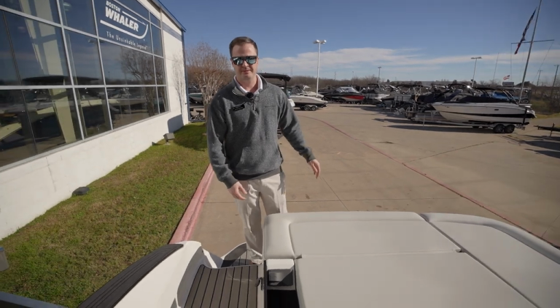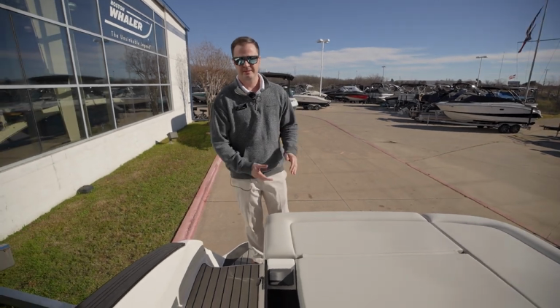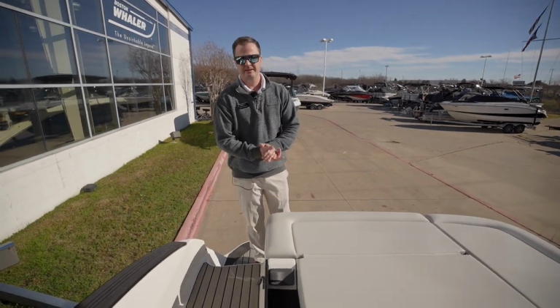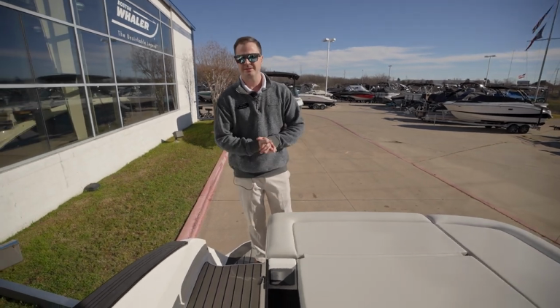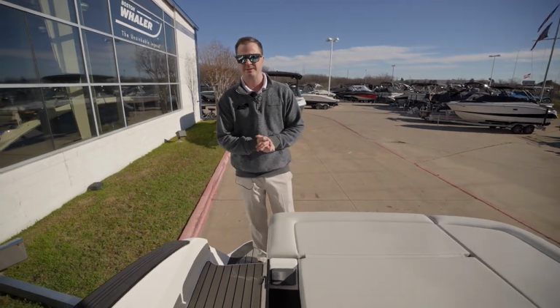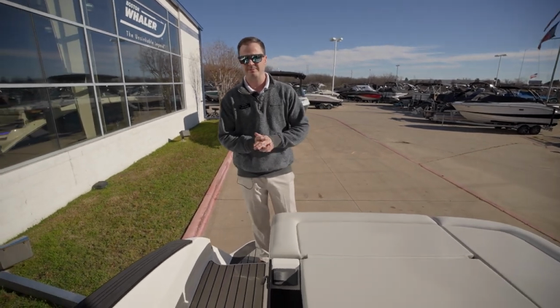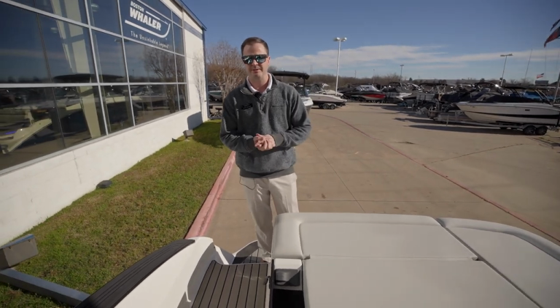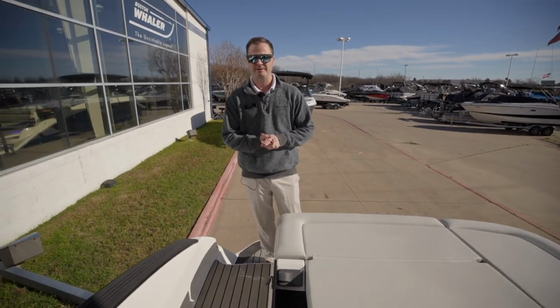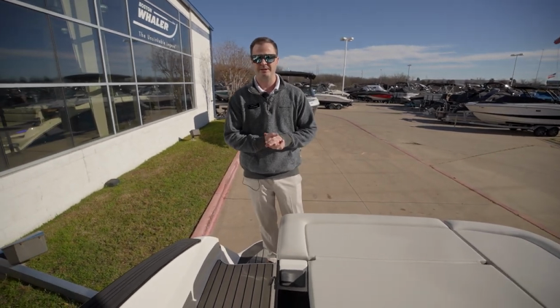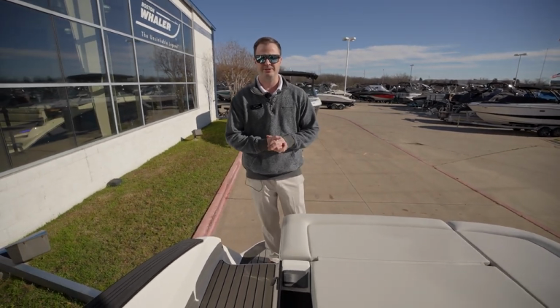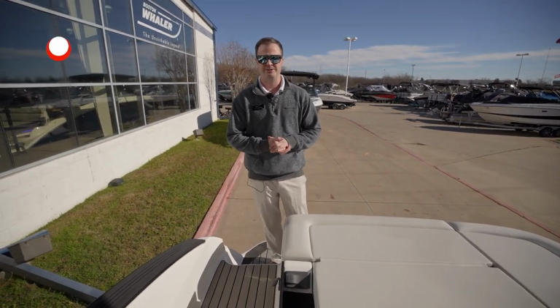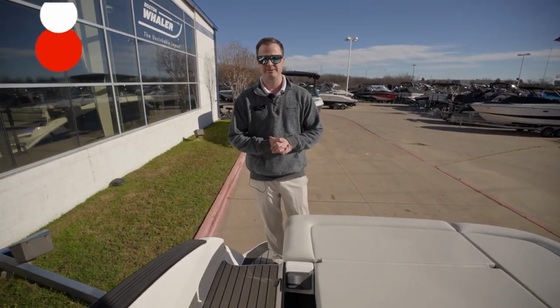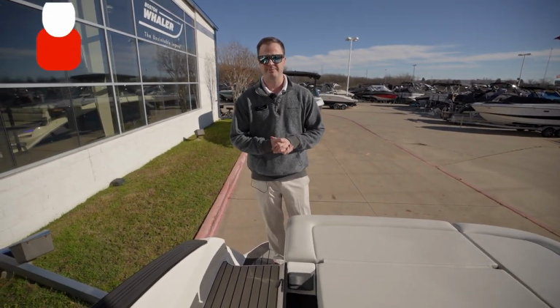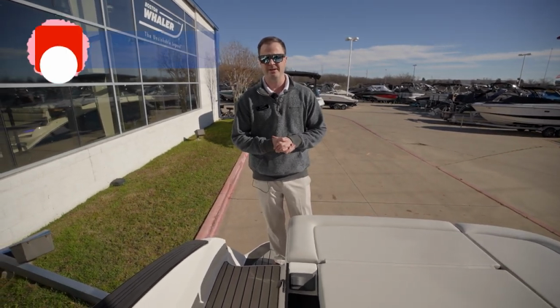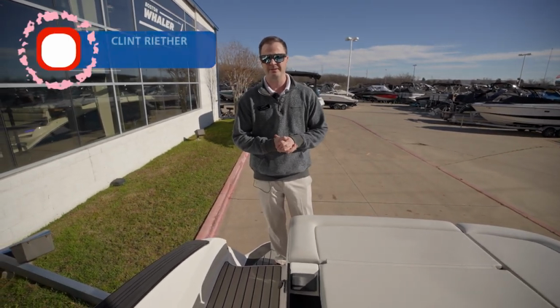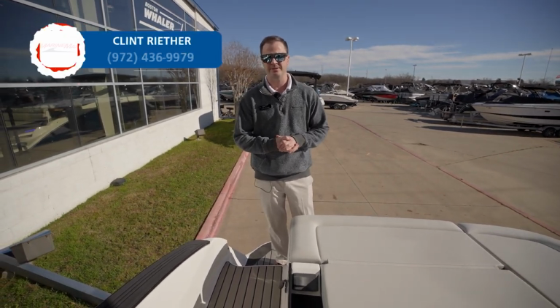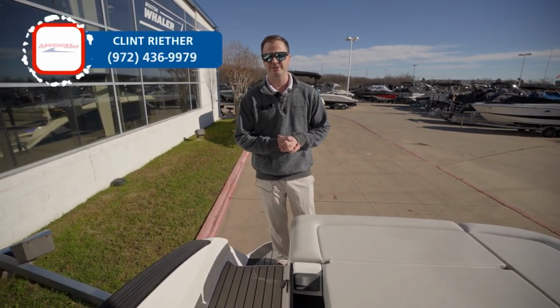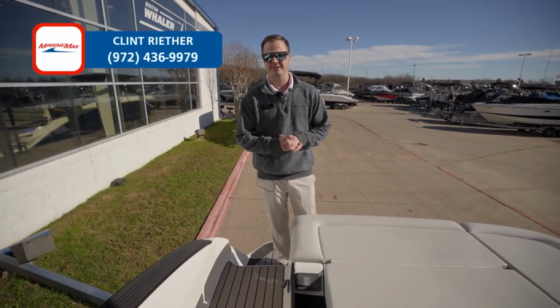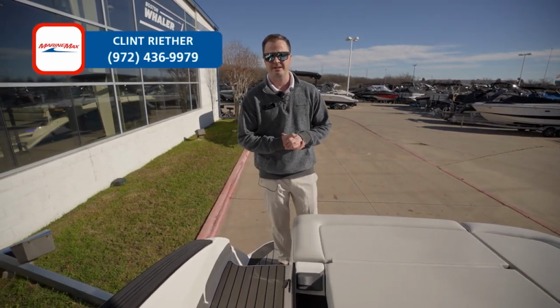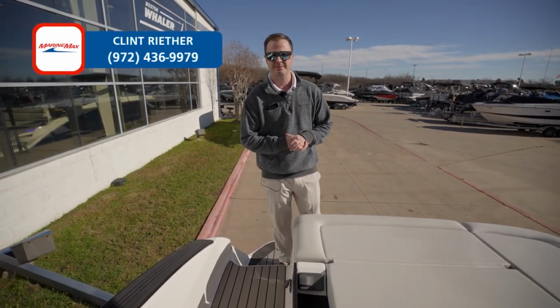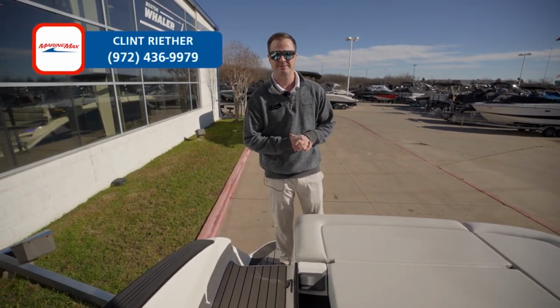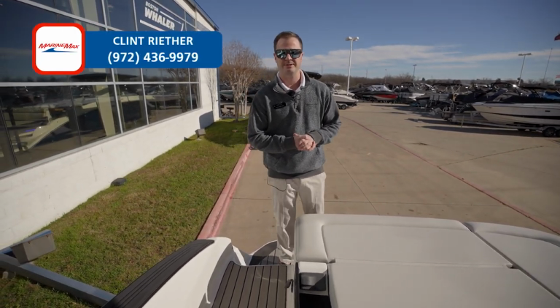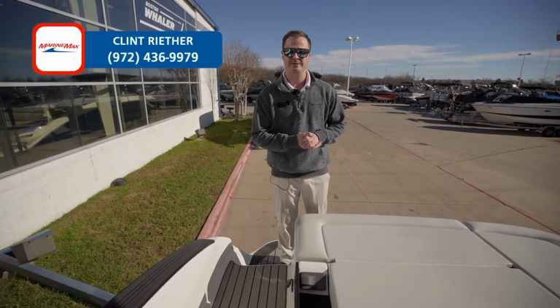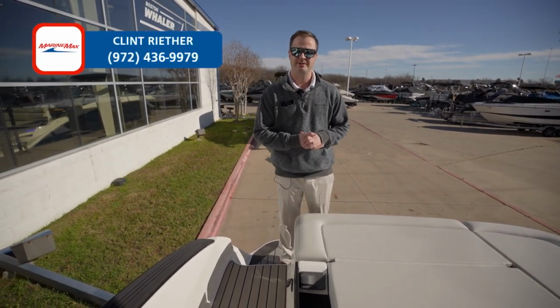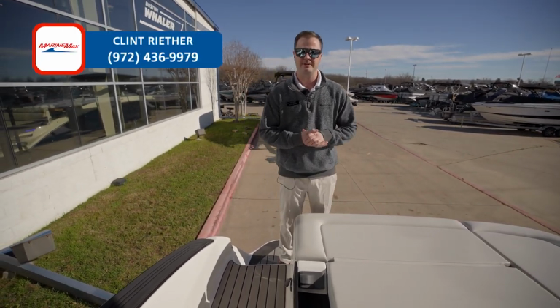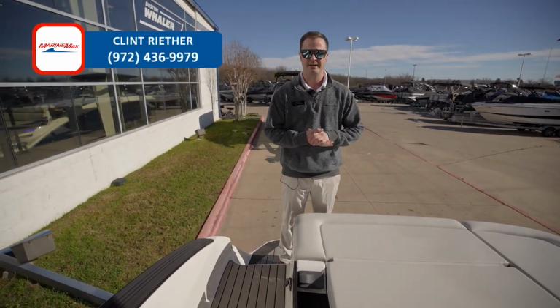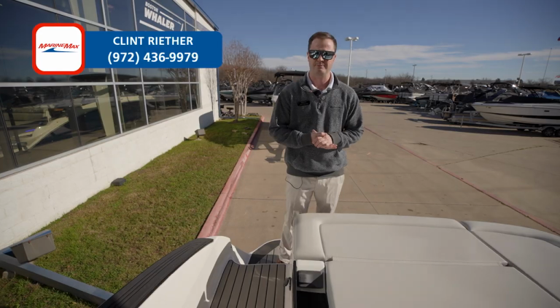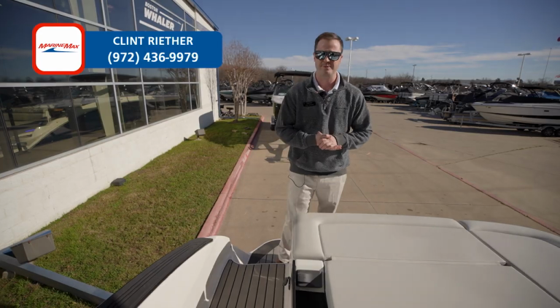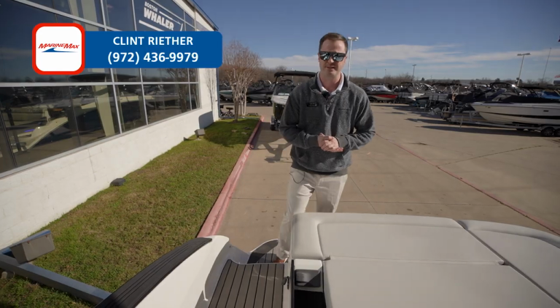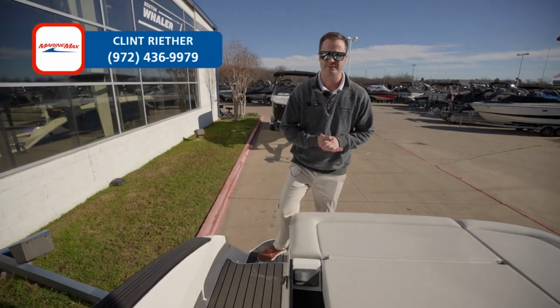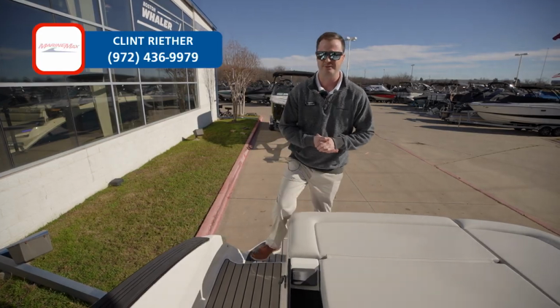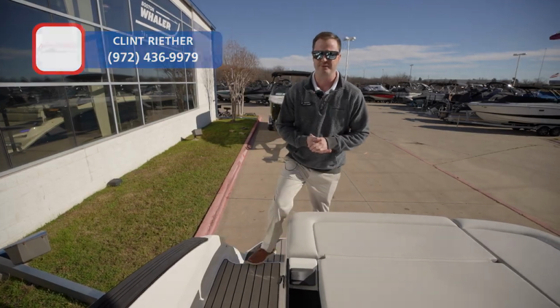If this boat interests you and many others, come check us out. My name is Clint Reether at MarineMax Lewisville.